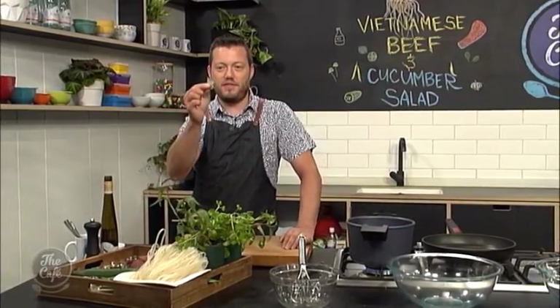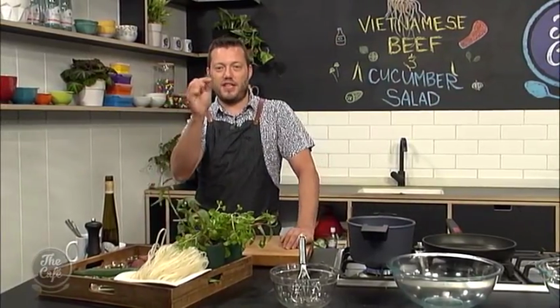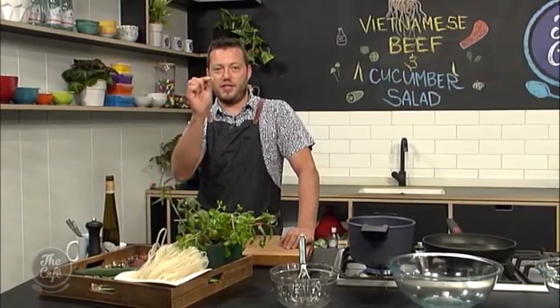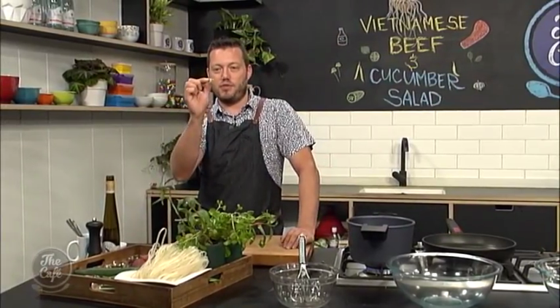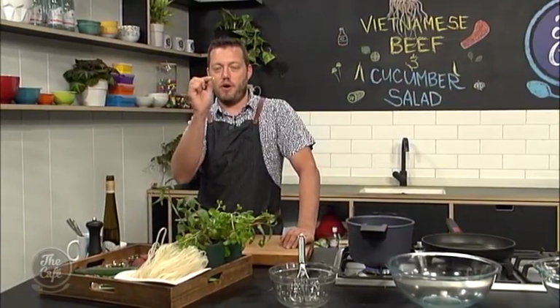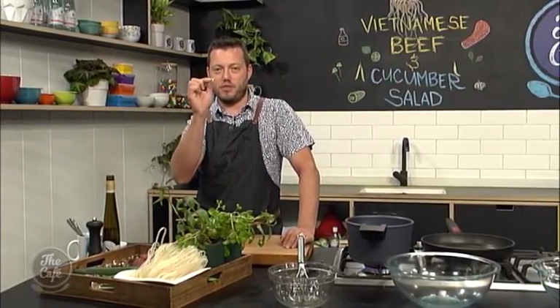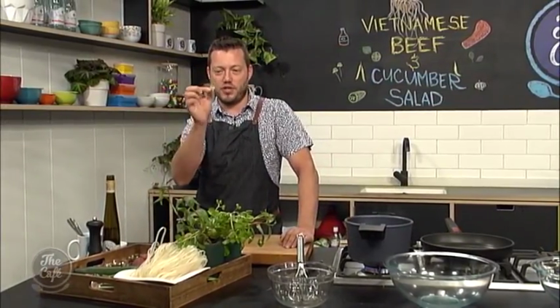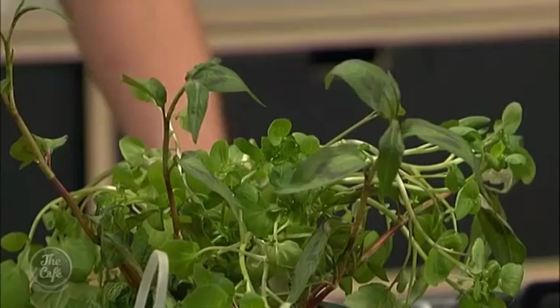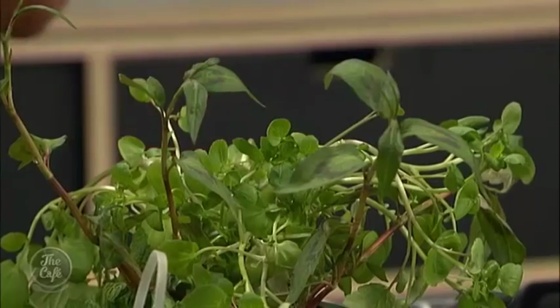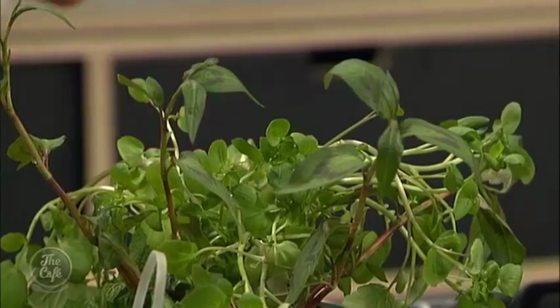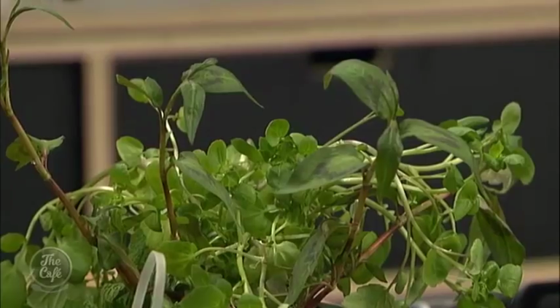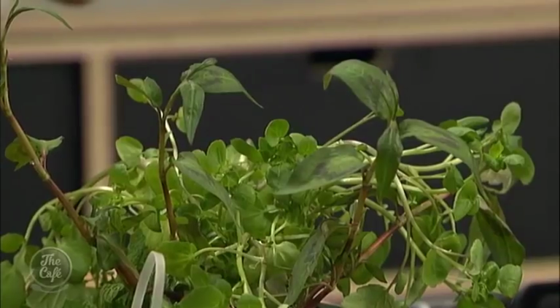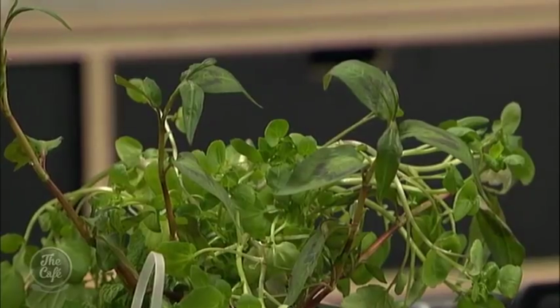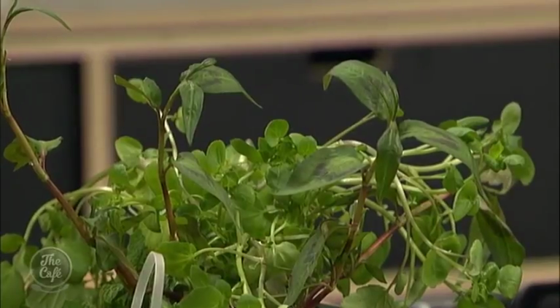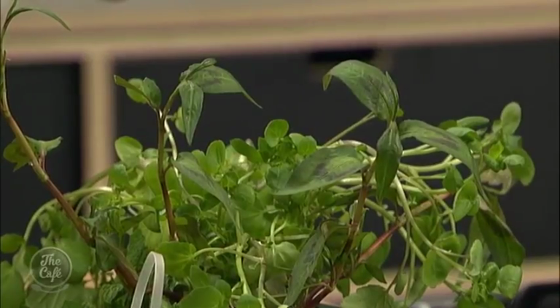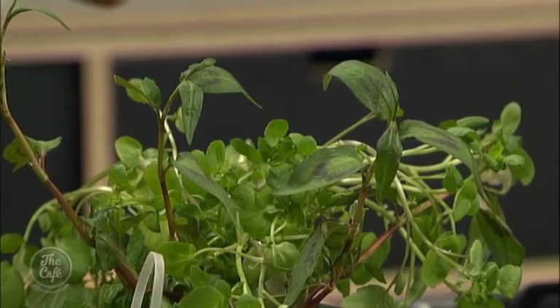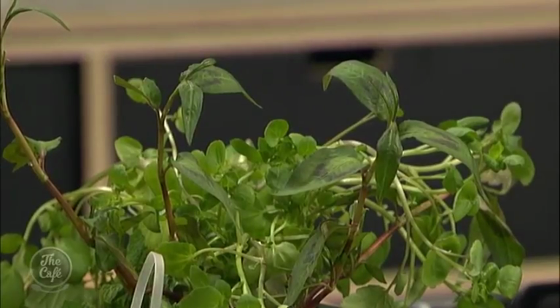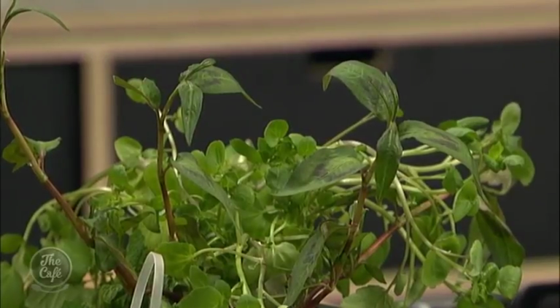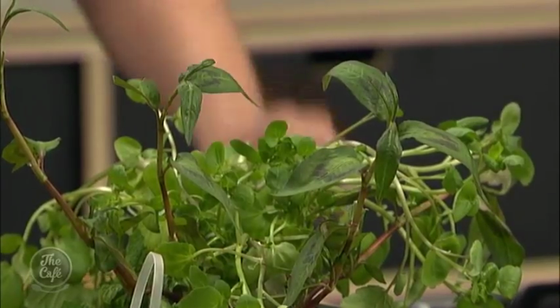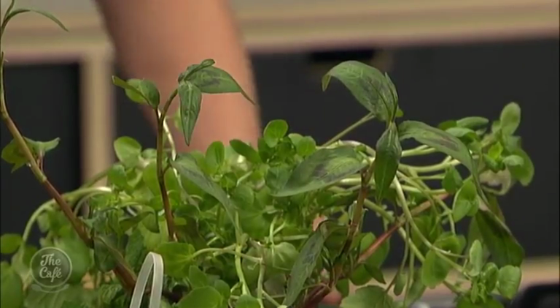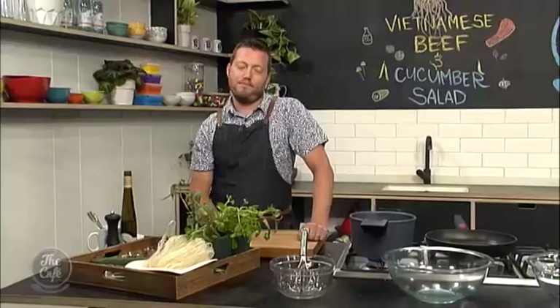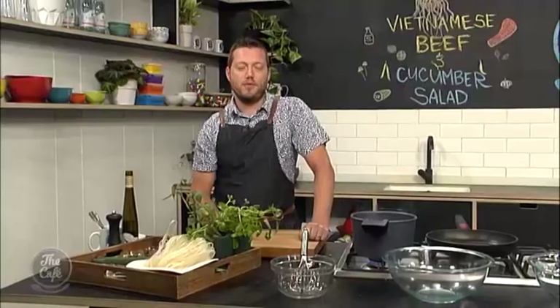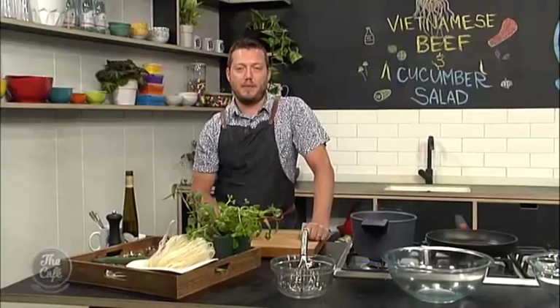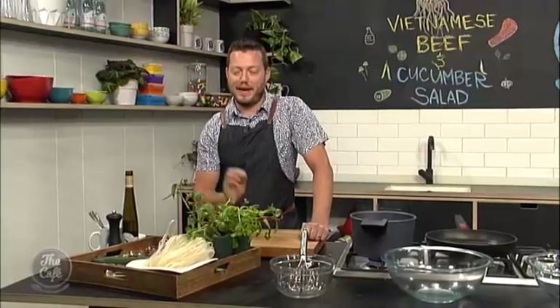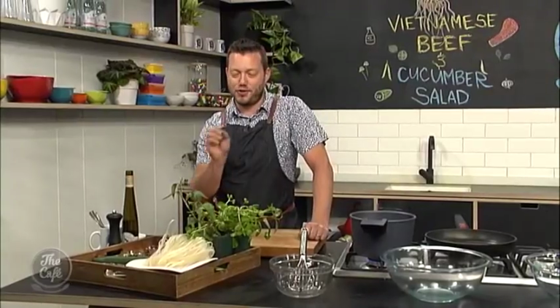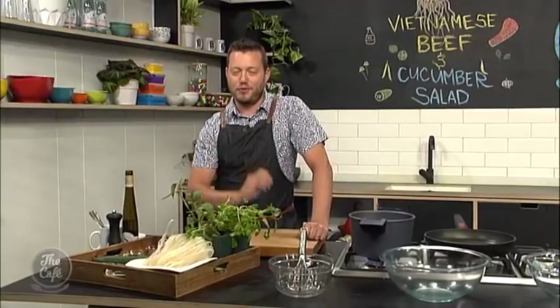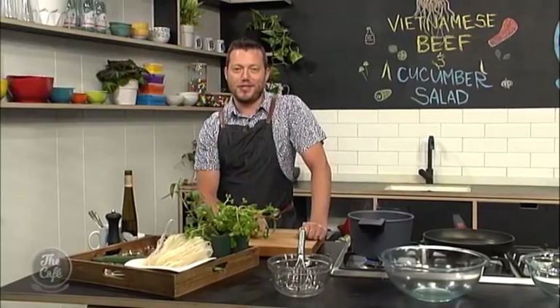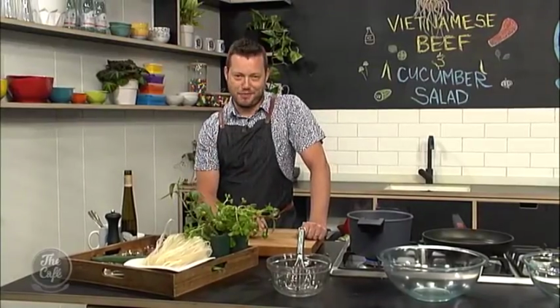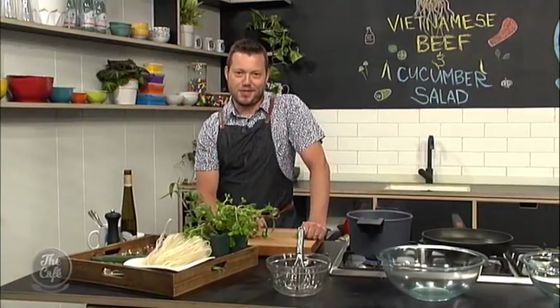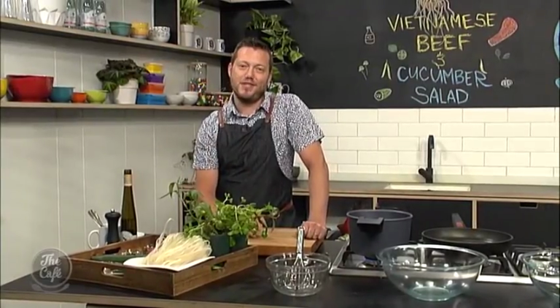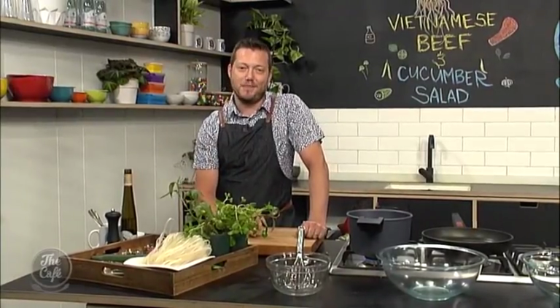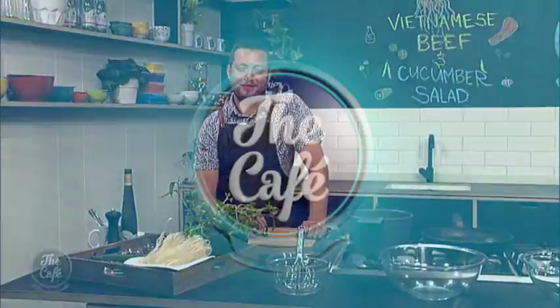It's really fast, really fresh, perfect for summer. And we've got this Vietnamese mint in here as well, which is just absolutely awesome. I don't know if you've seen this in the supermarkets, but it's great — it's sort of peppery, savoury. Come back a bit later and I'll show you all the secrets. Over to you, Mel.